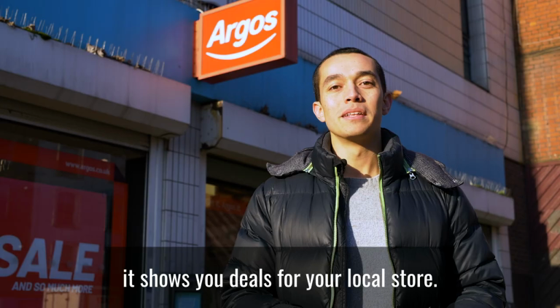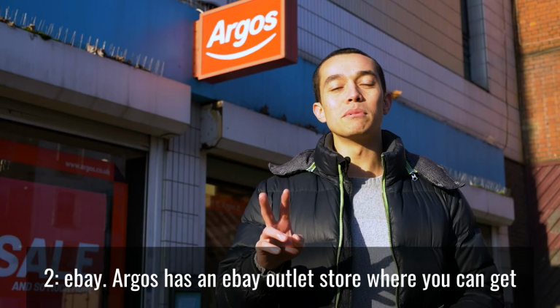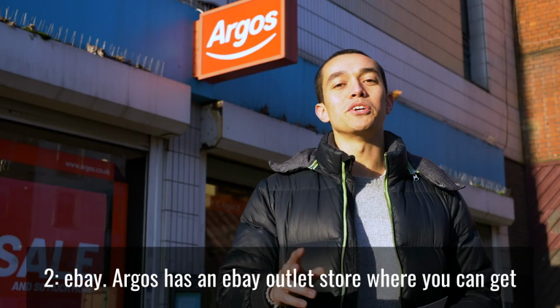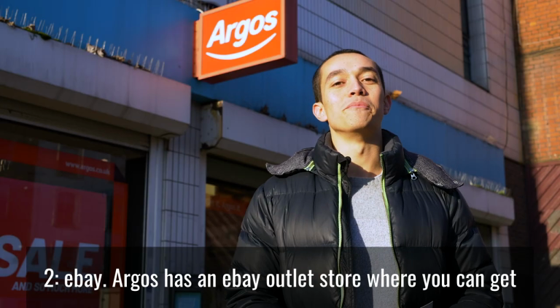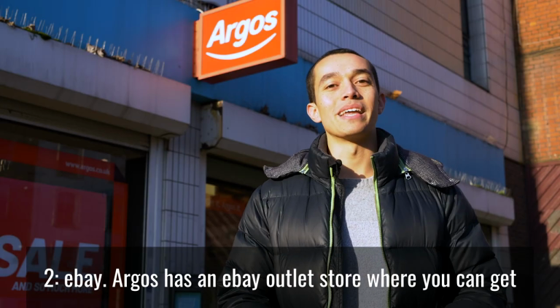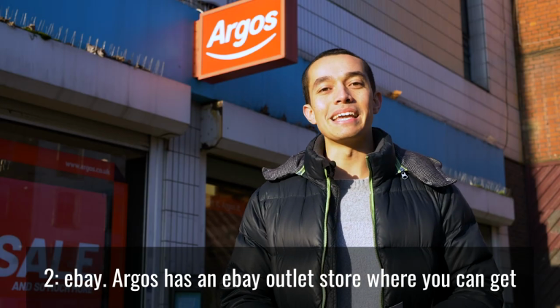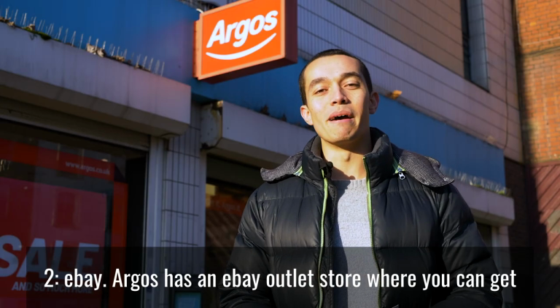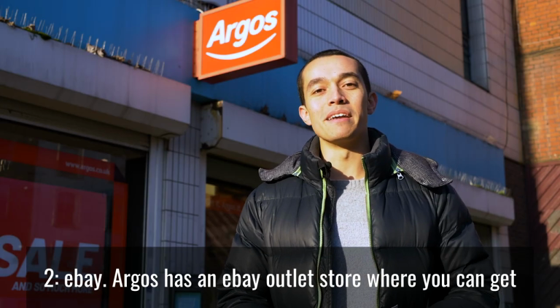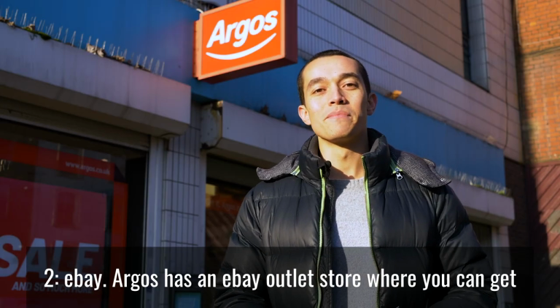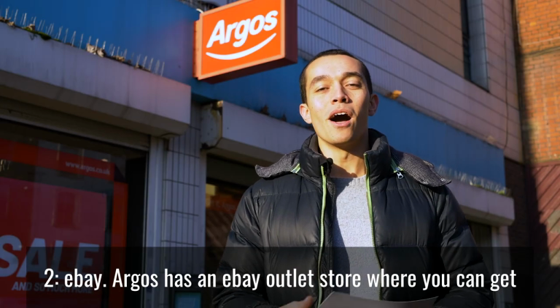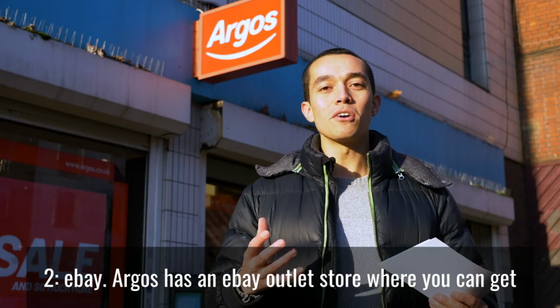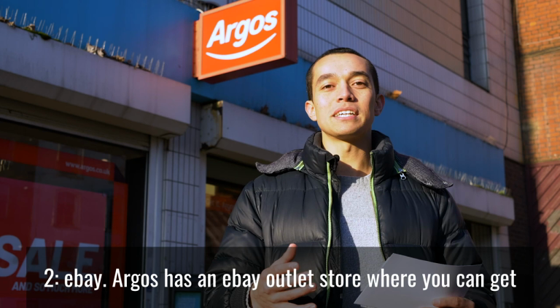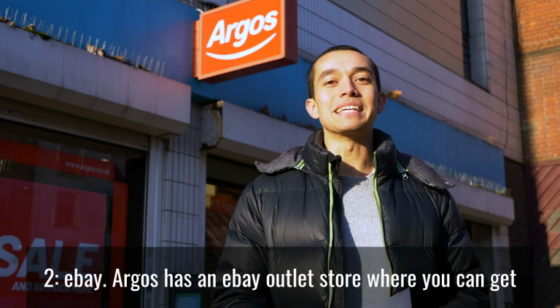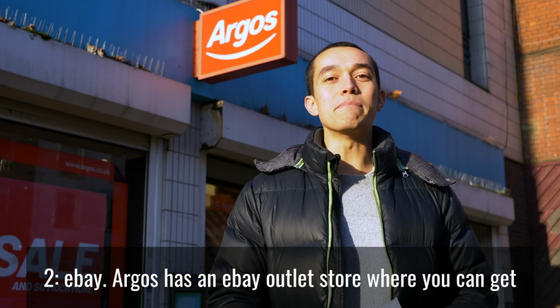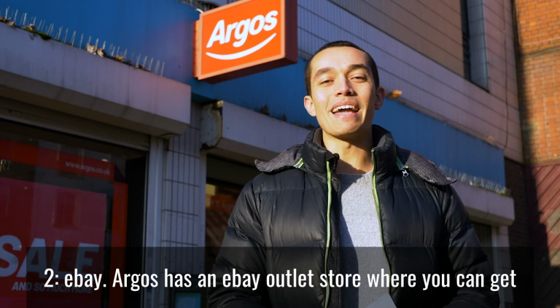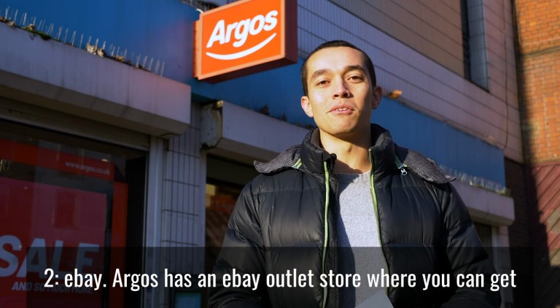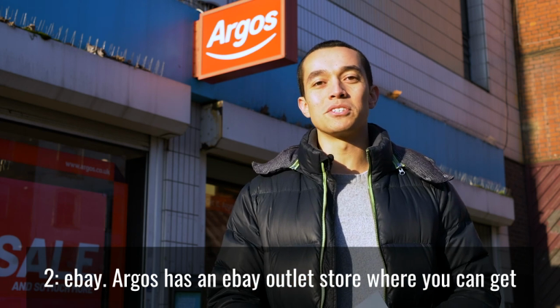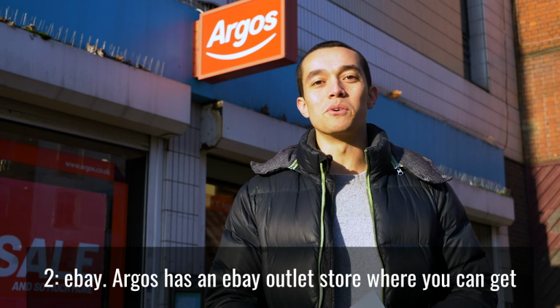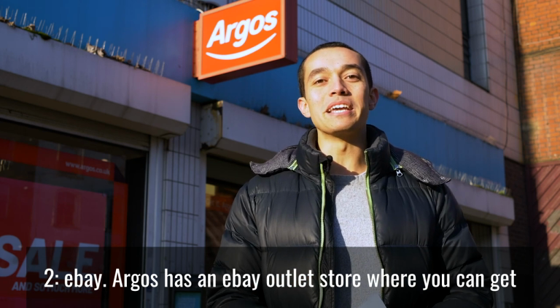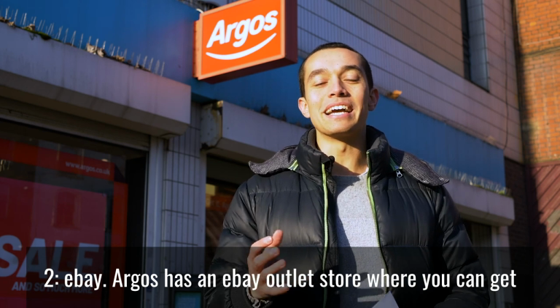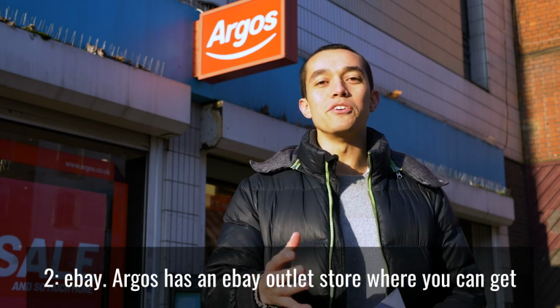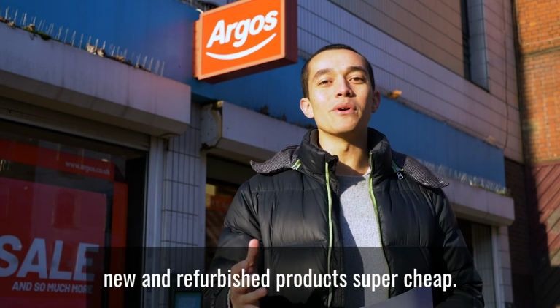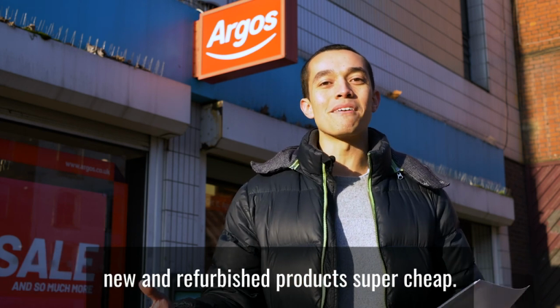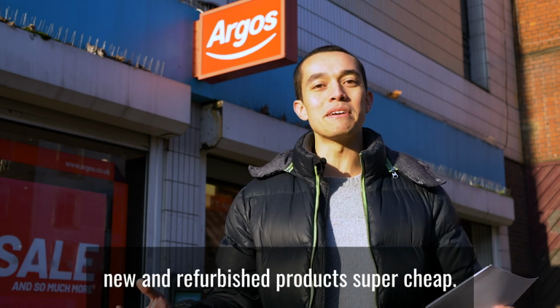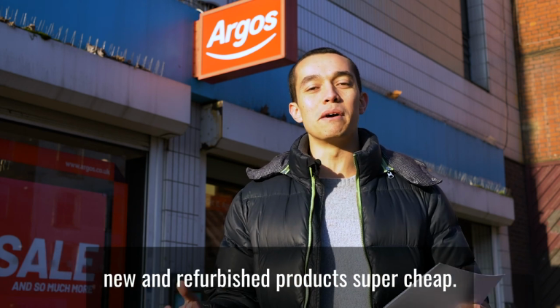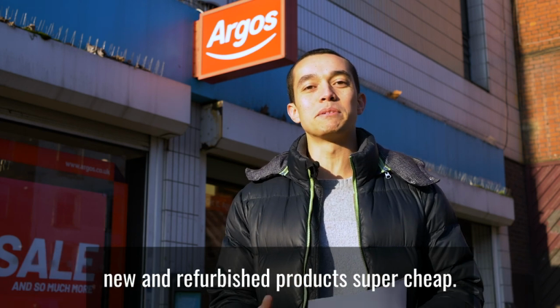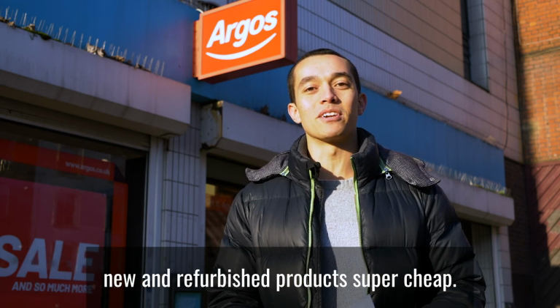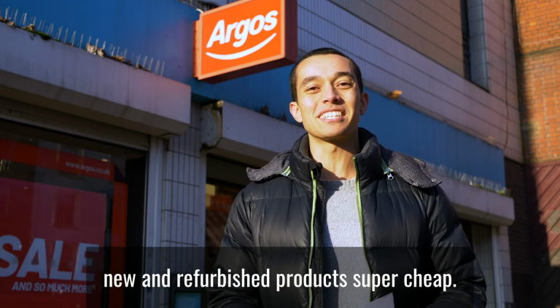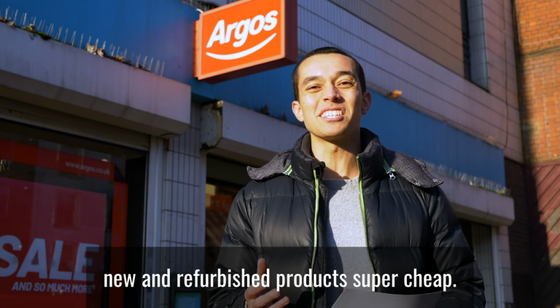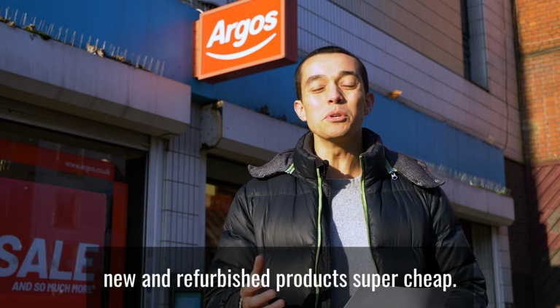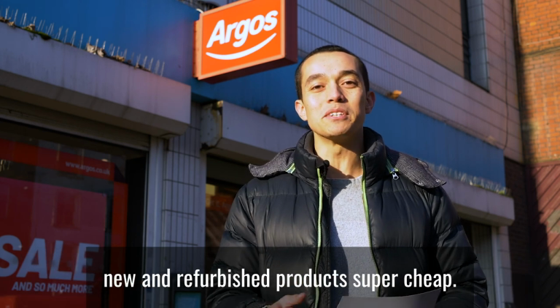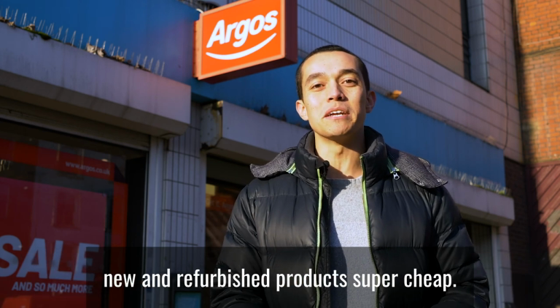Number two: eBay. Argos has an eBay outlet store where you can get new and refurbished products super cheap.